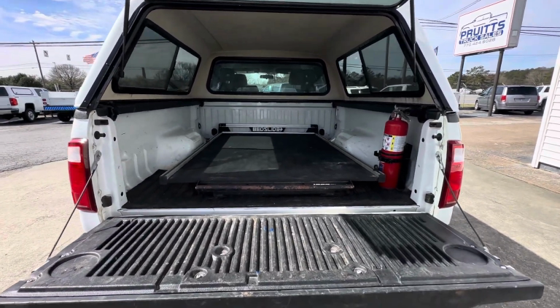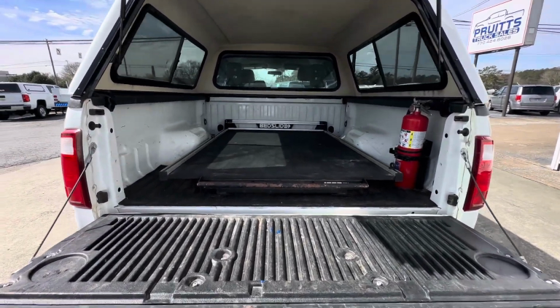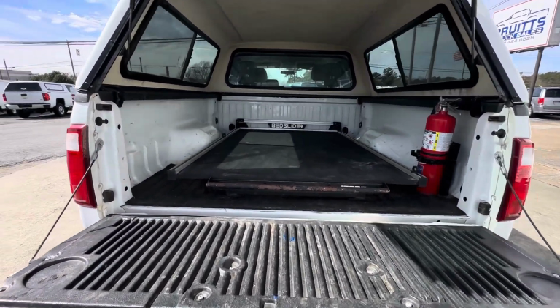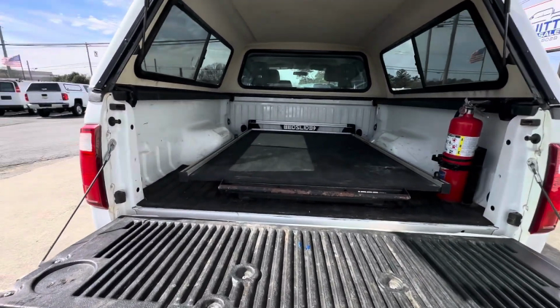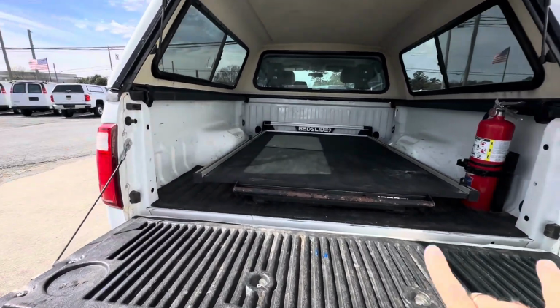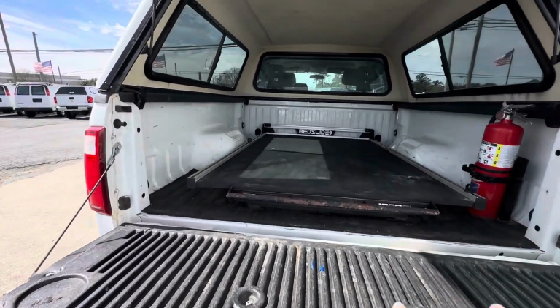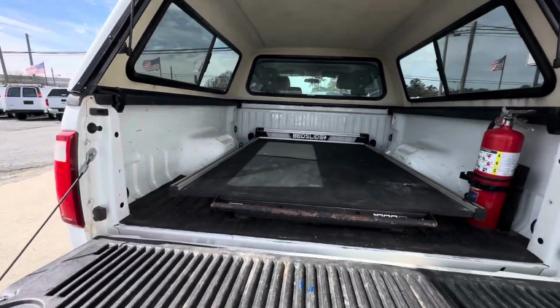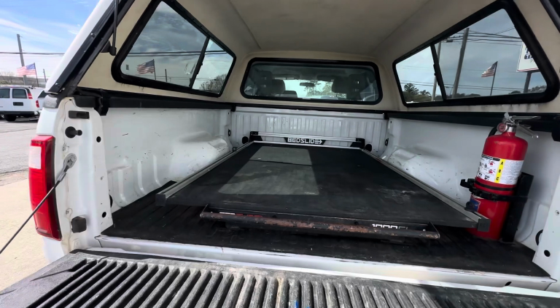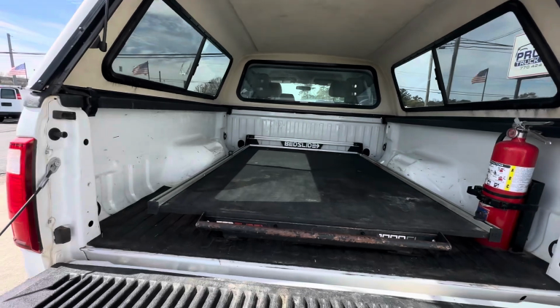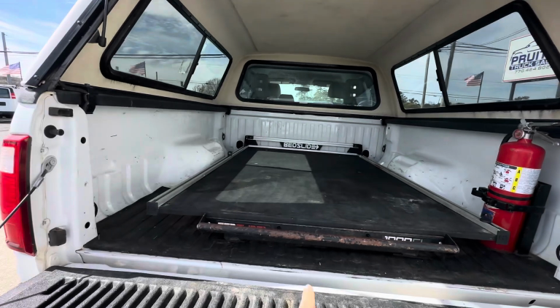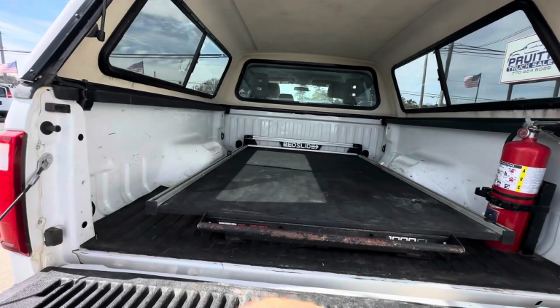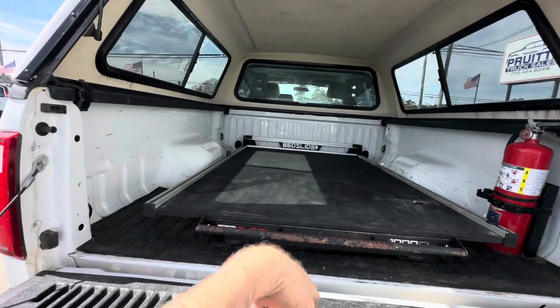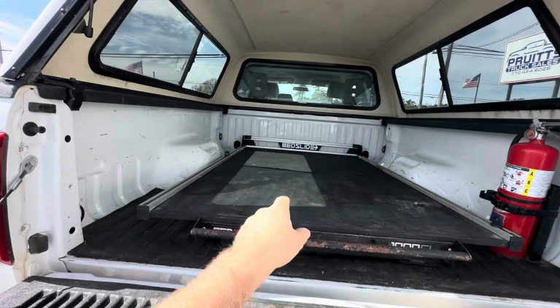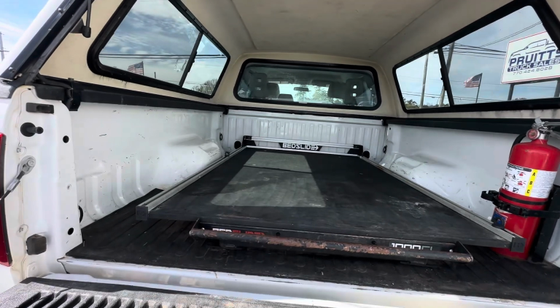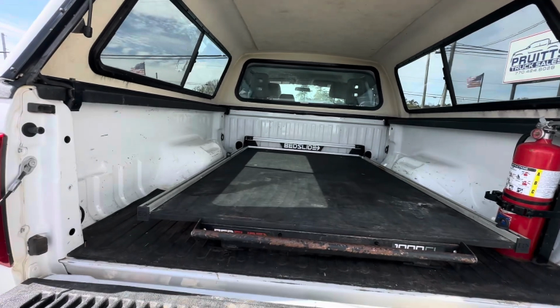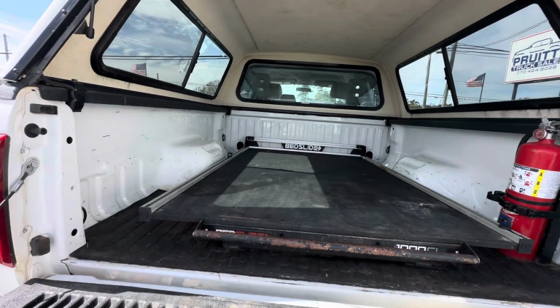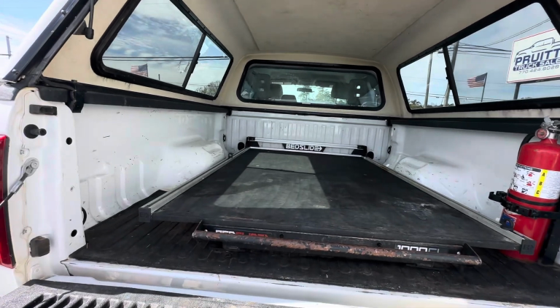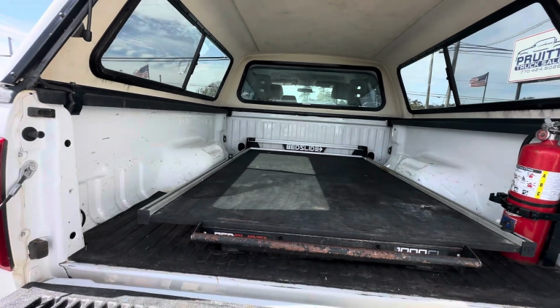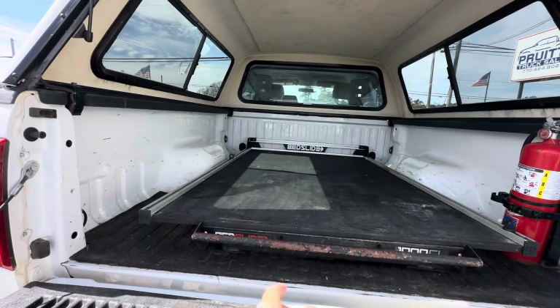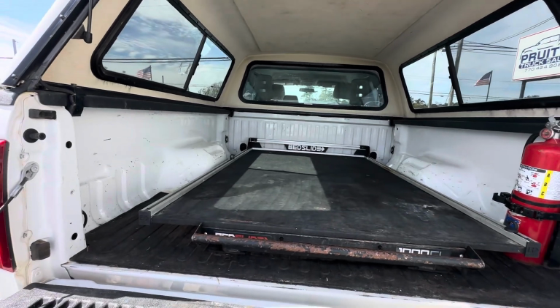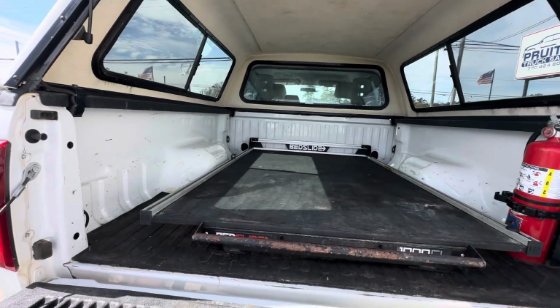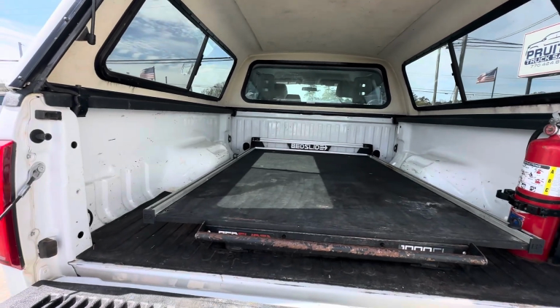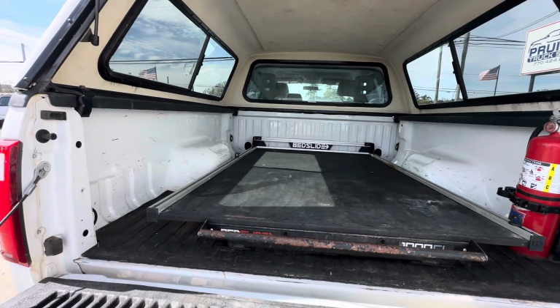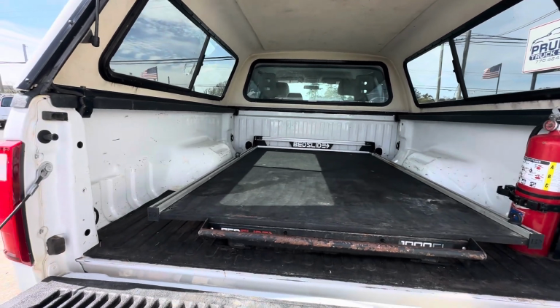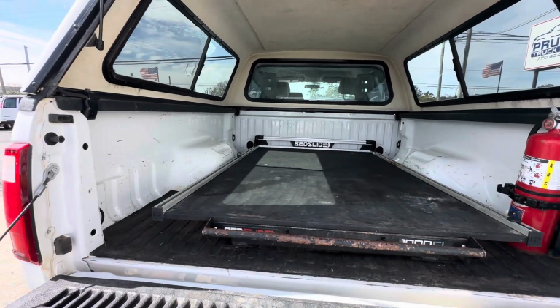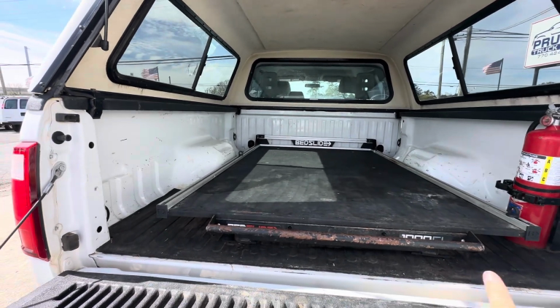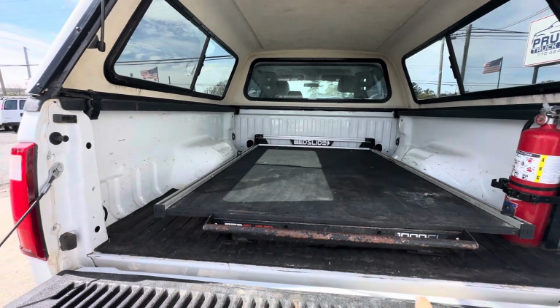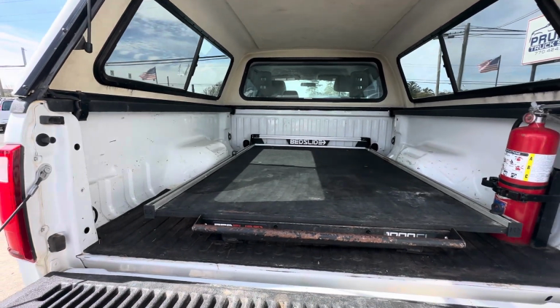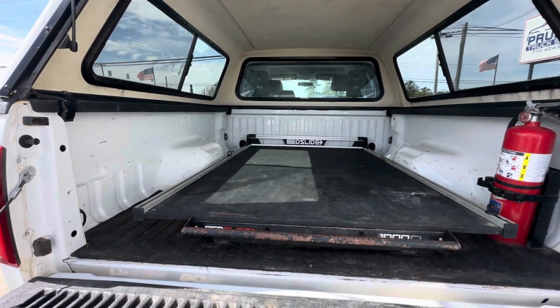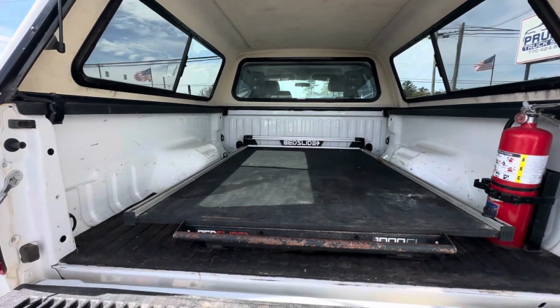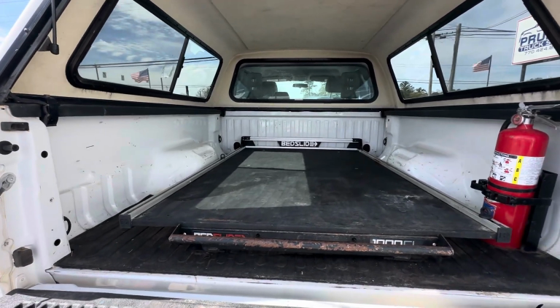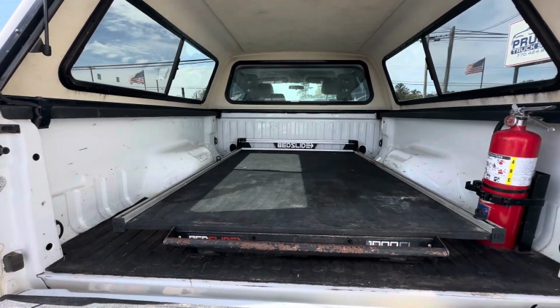Has the bed slide. The bed slide itself is just over six foot long and about four foot wide.